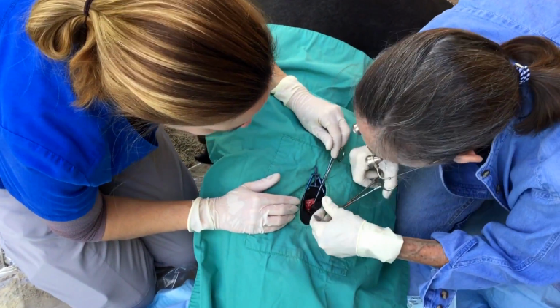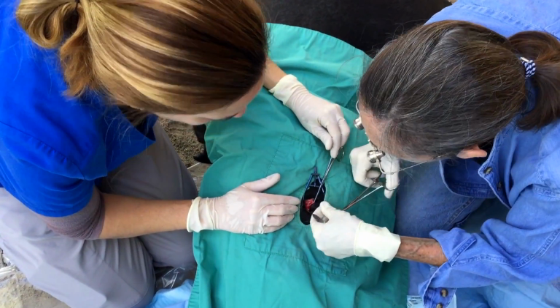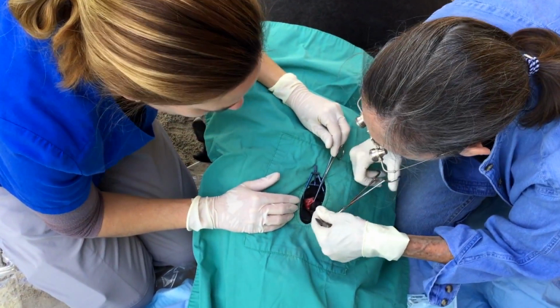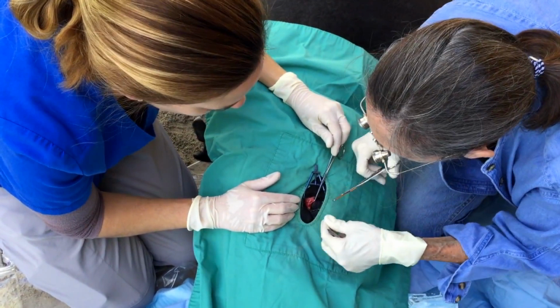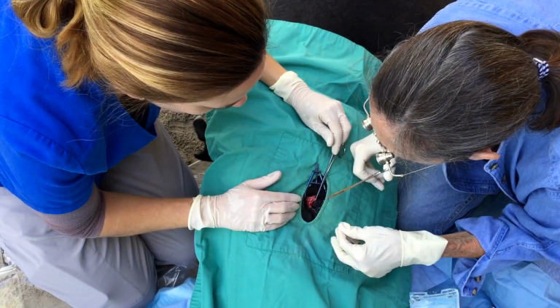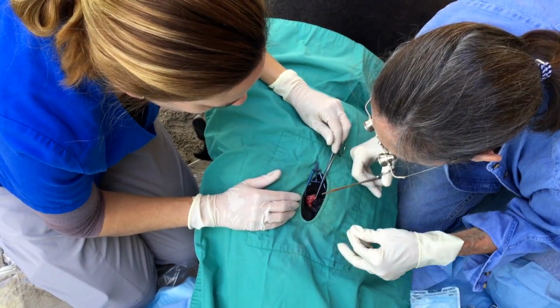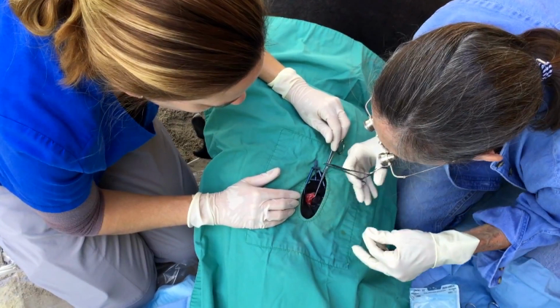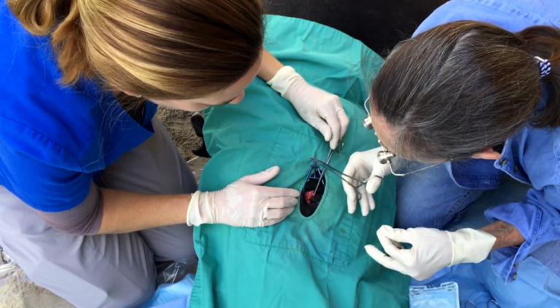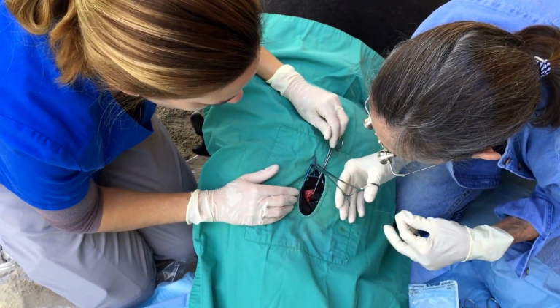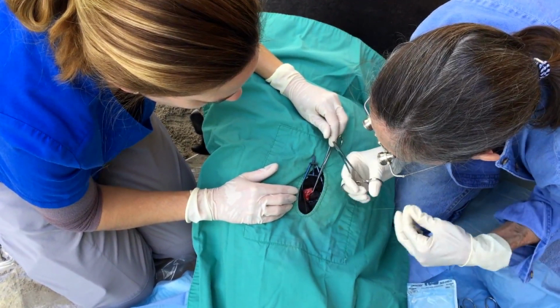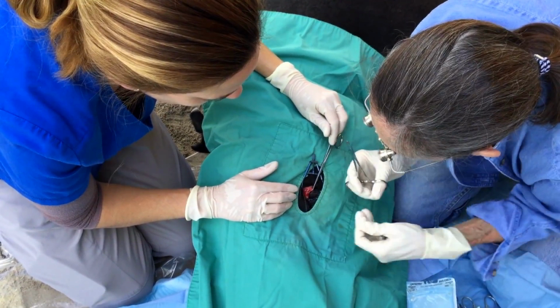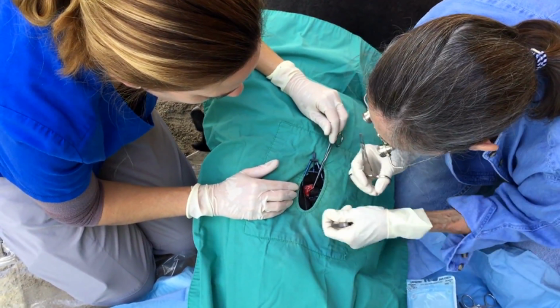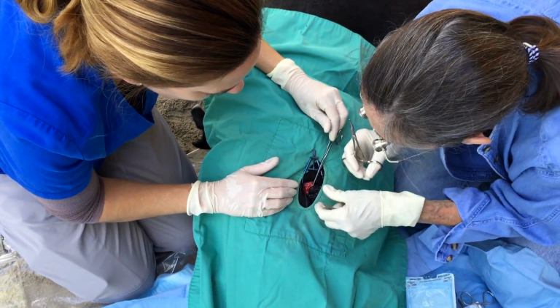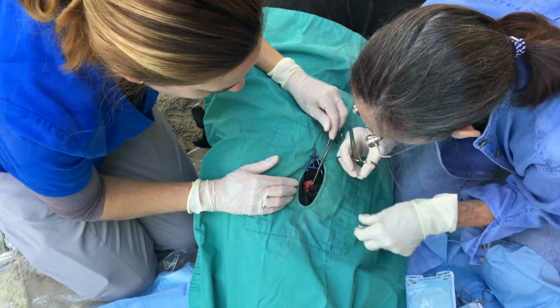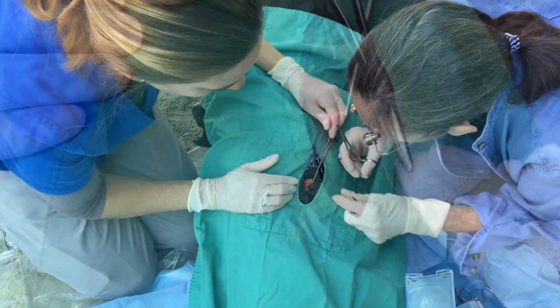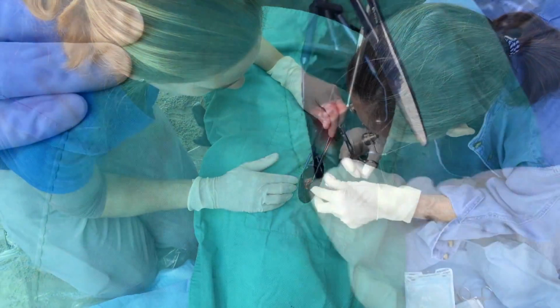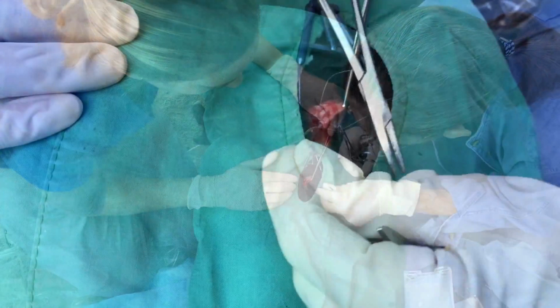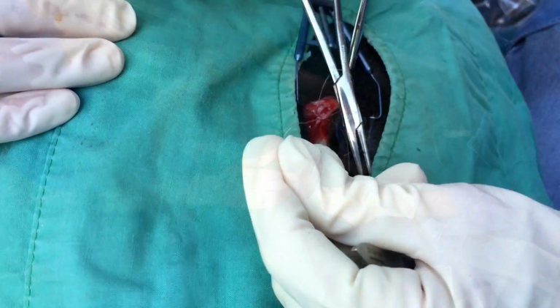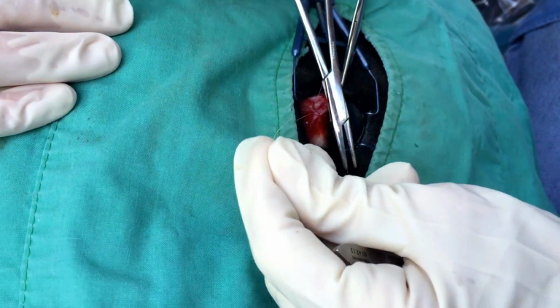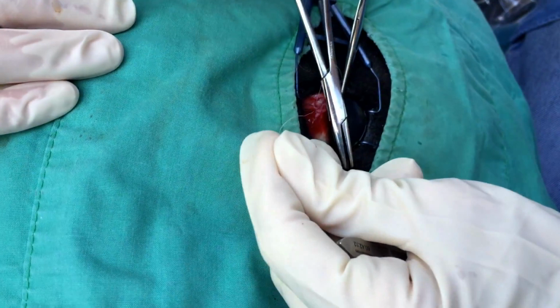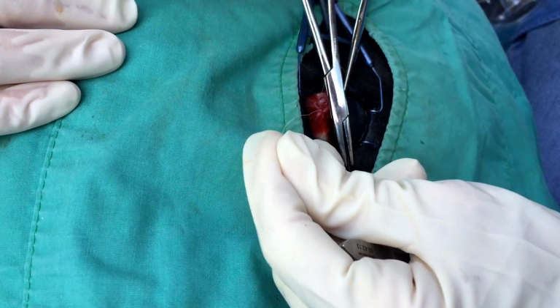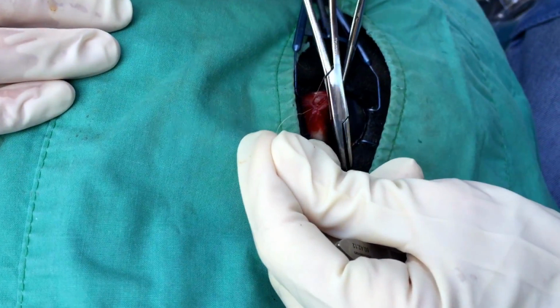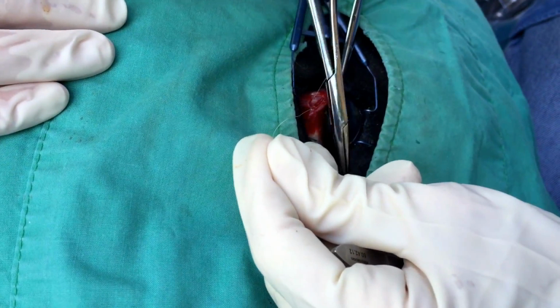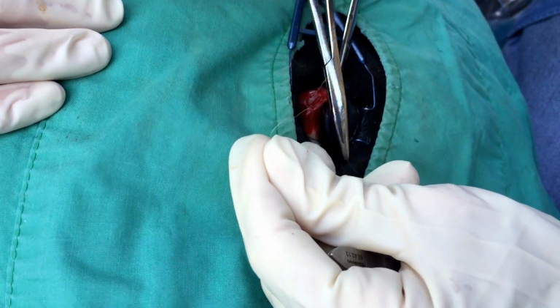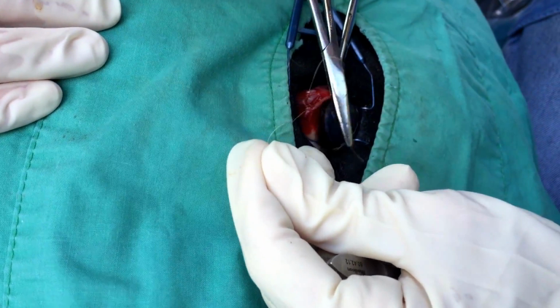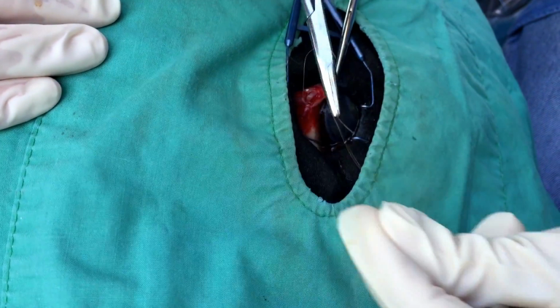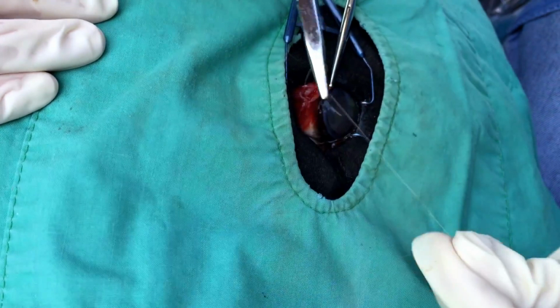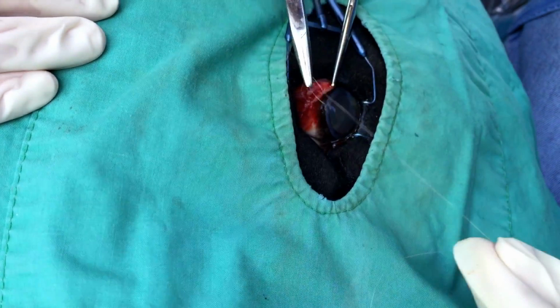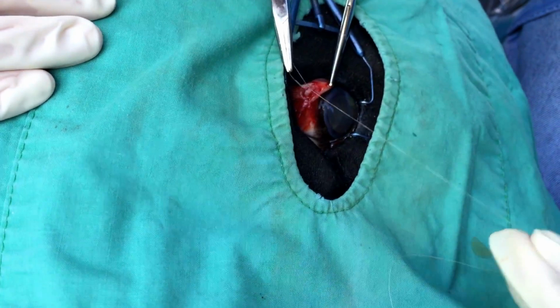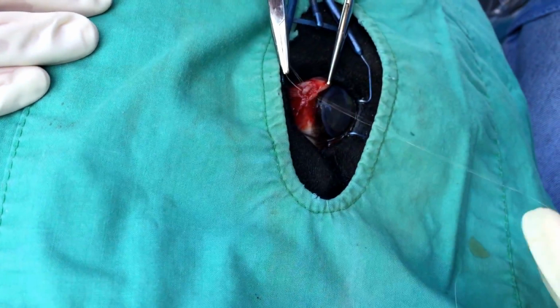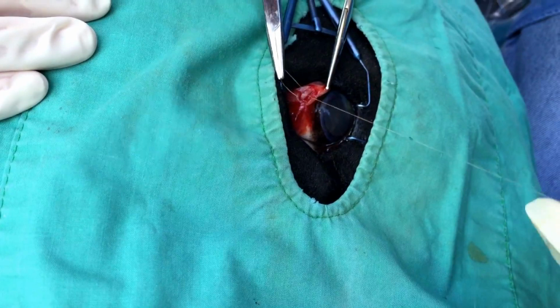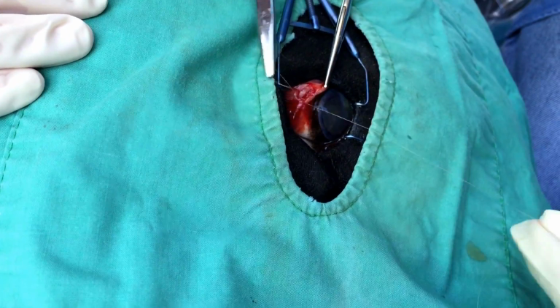Once the strip is in its pocket, small sutures are used to keep those strips securely in place.